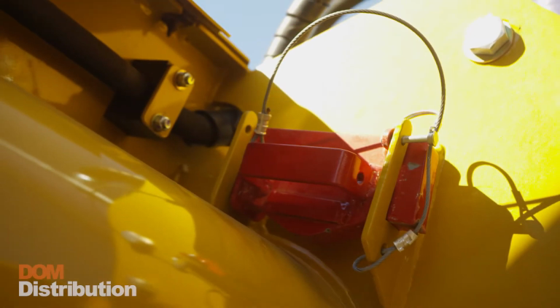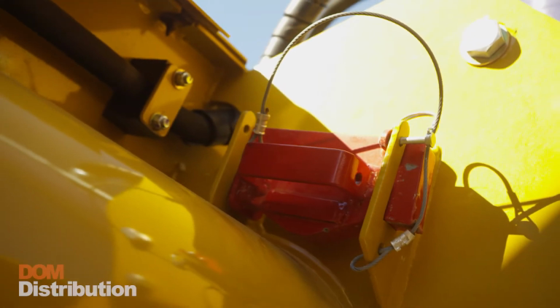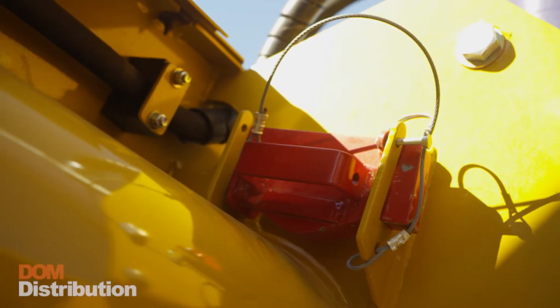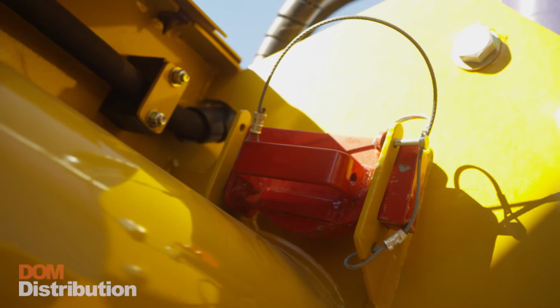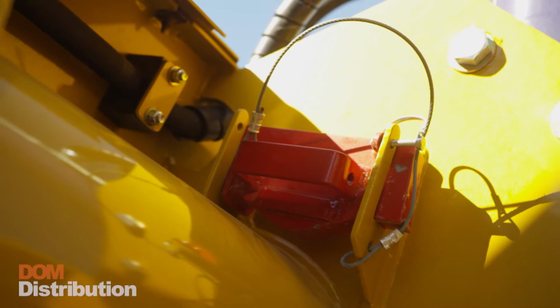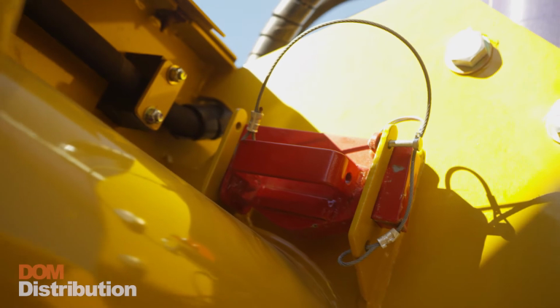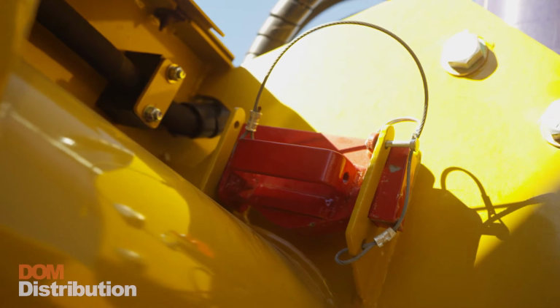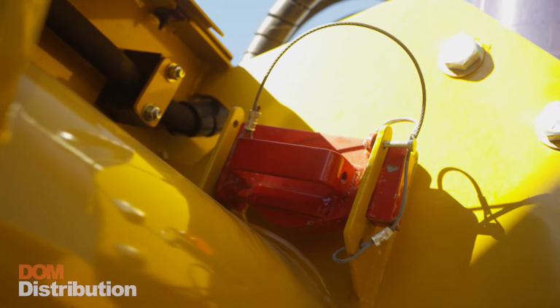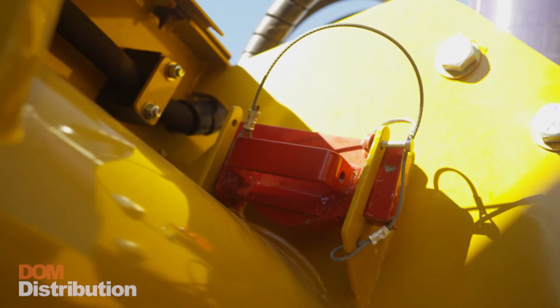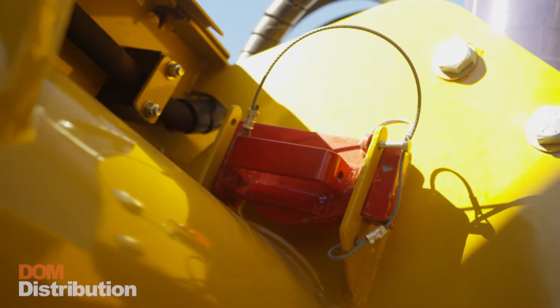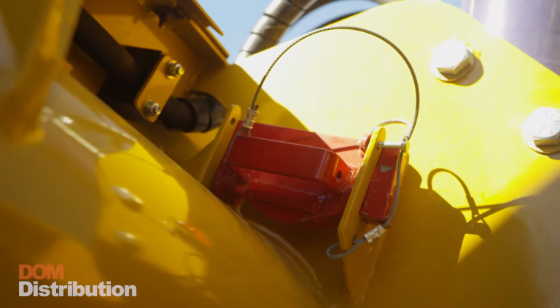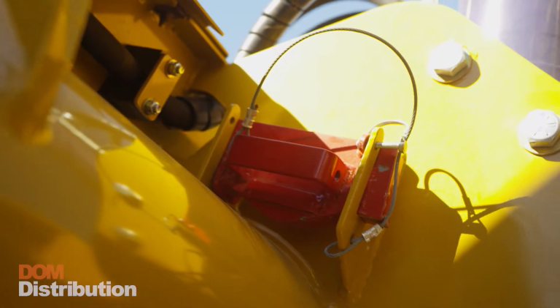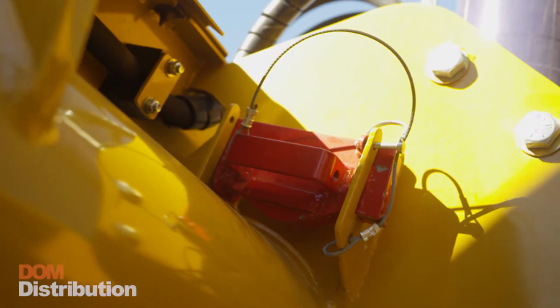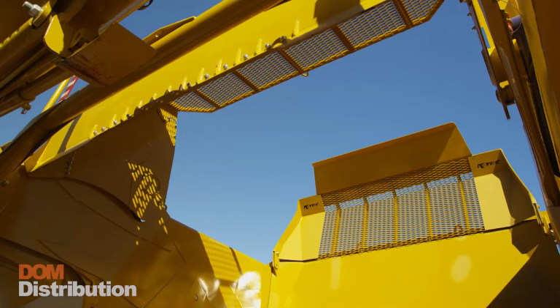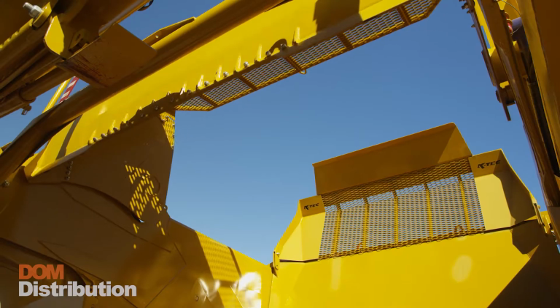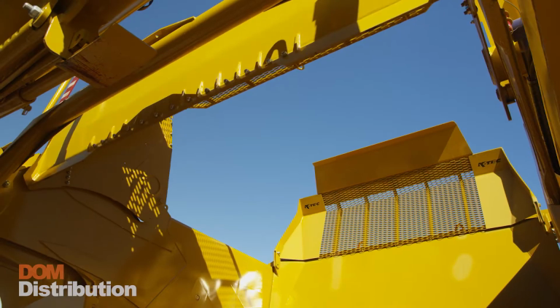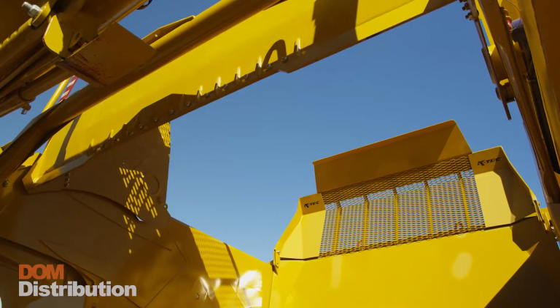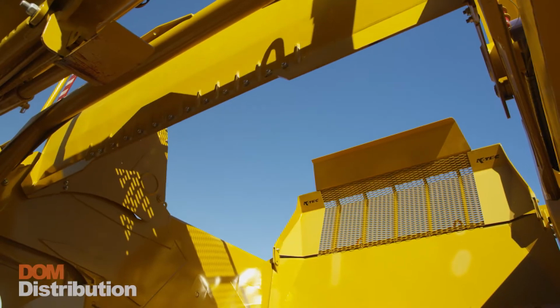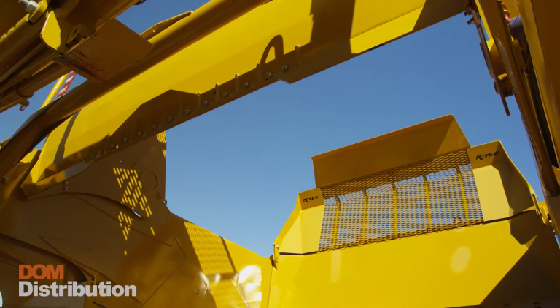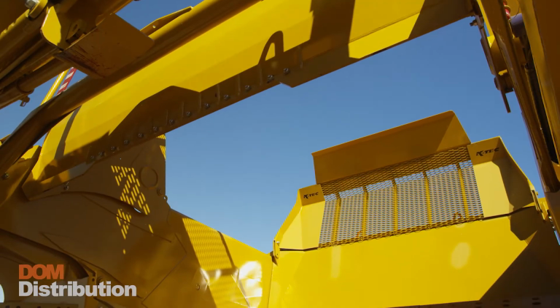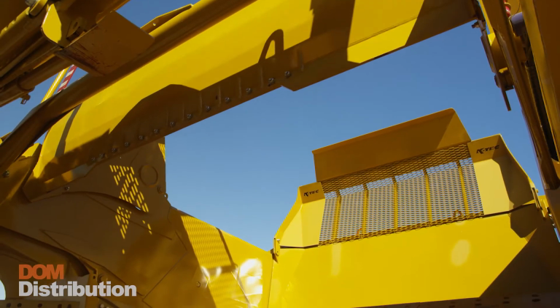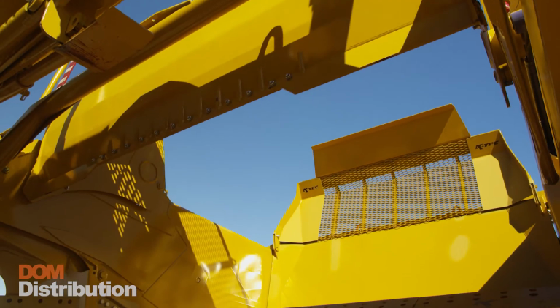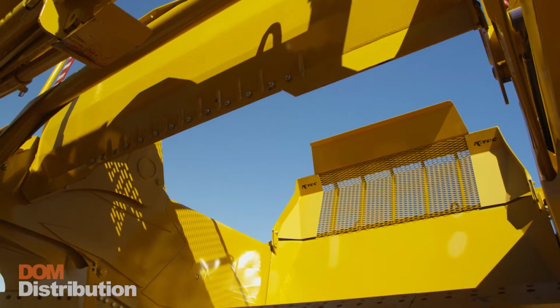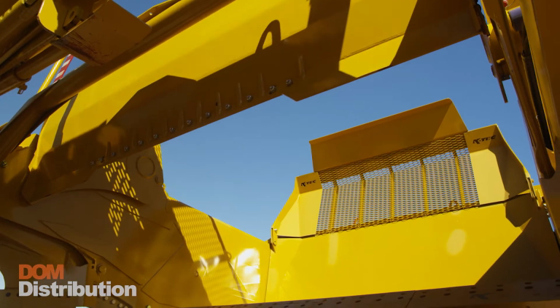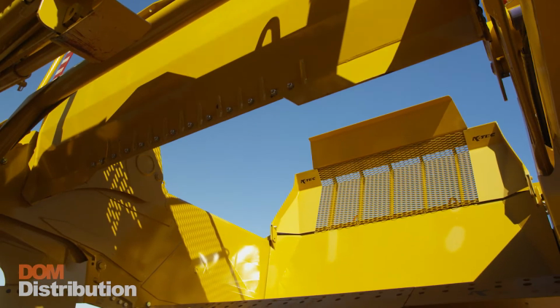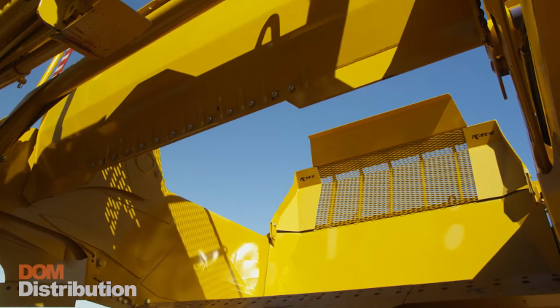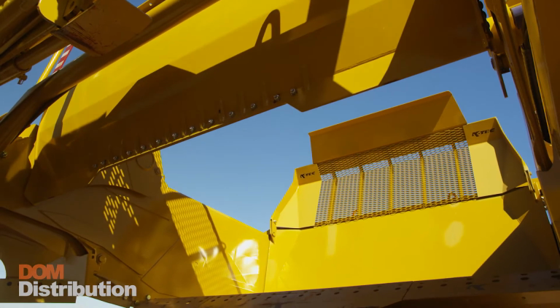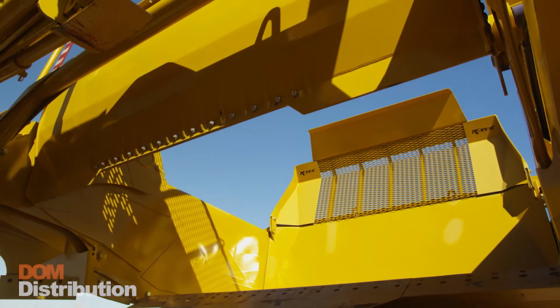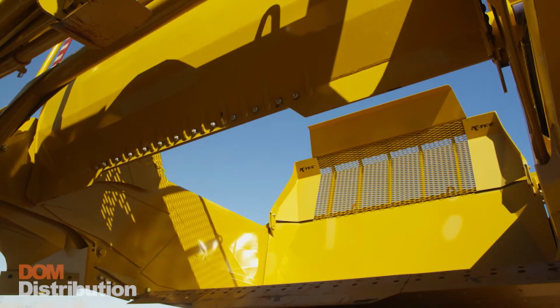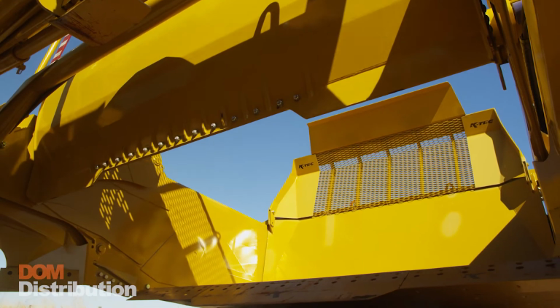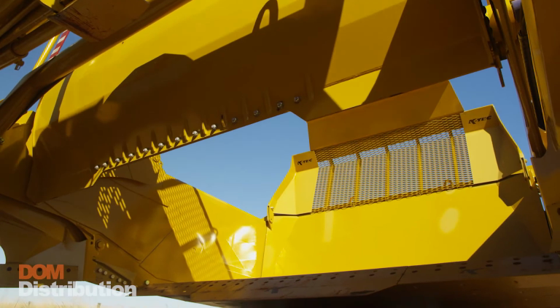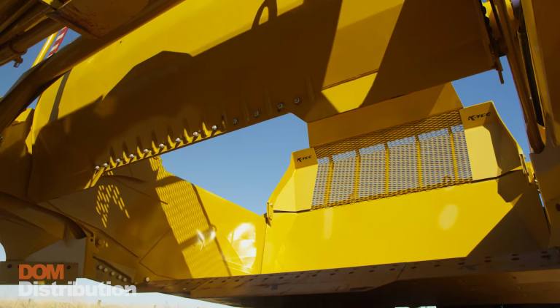This scraper has an extremely wide apron opening, so when that ejector comes forward all that heavy material has to come out.